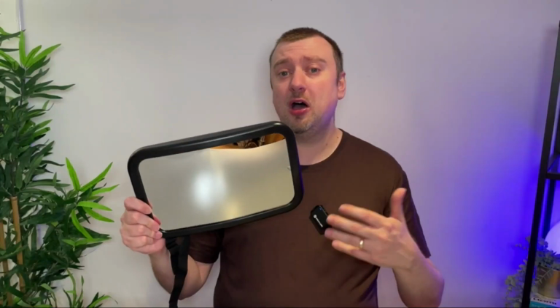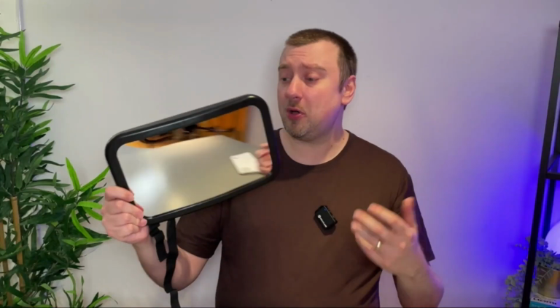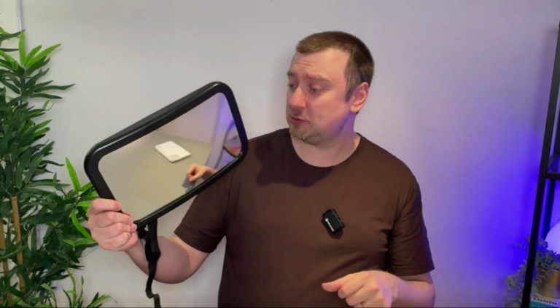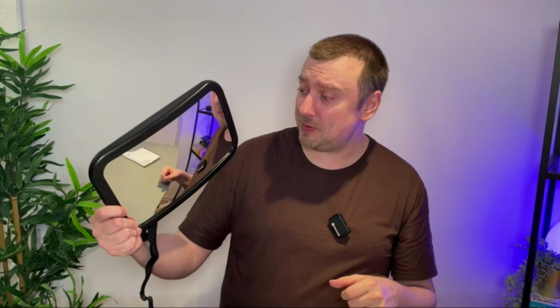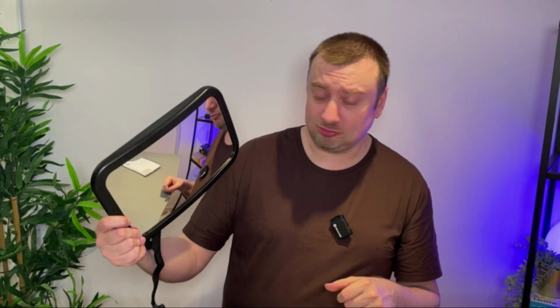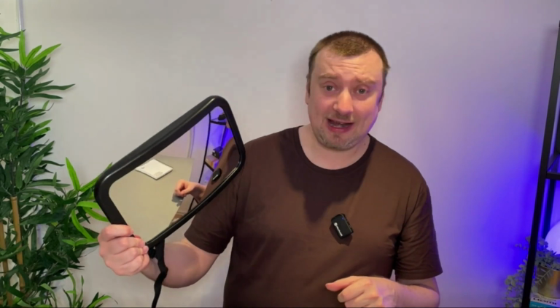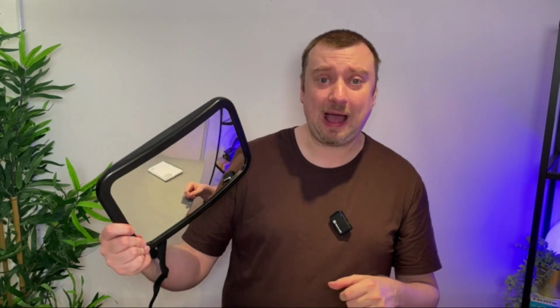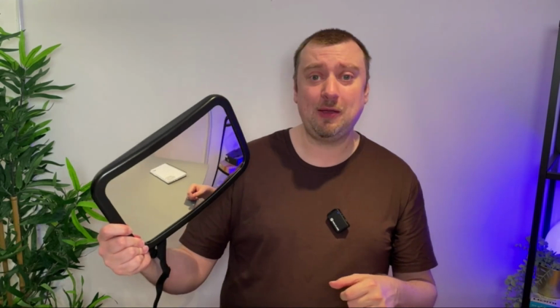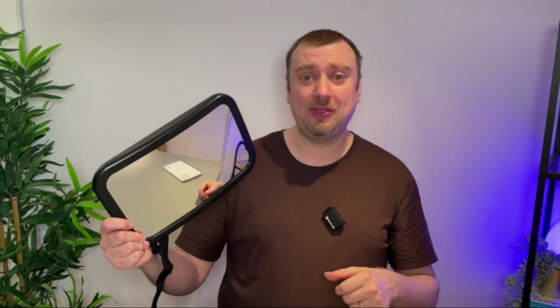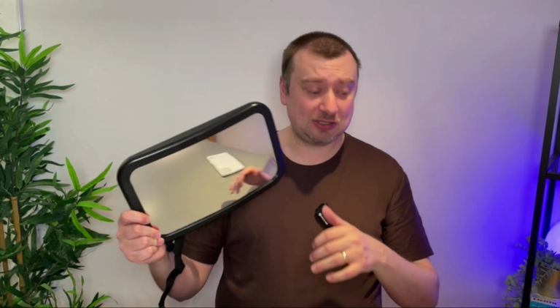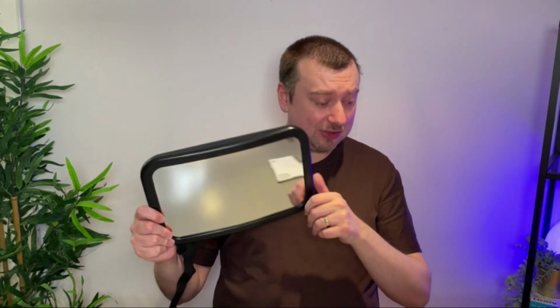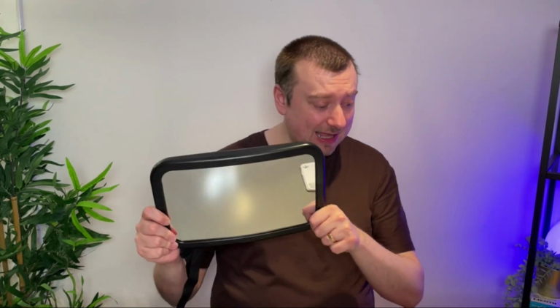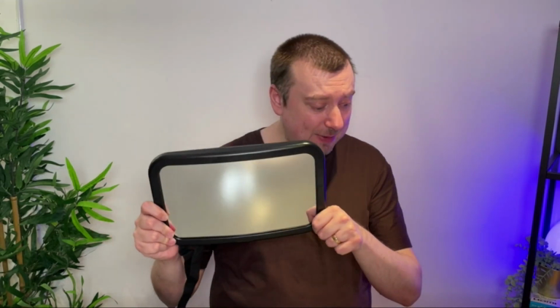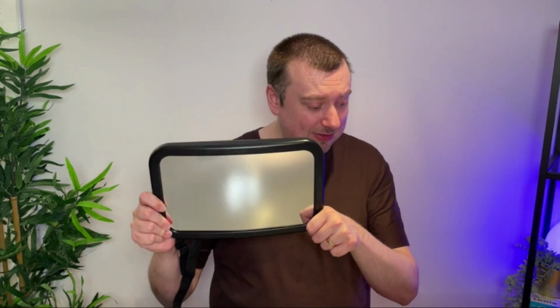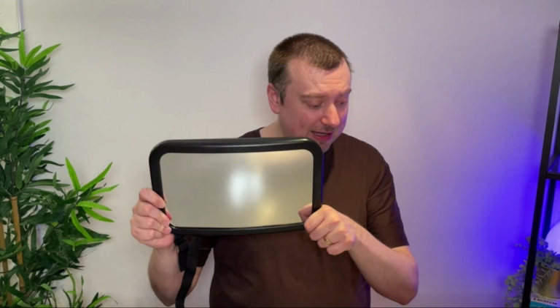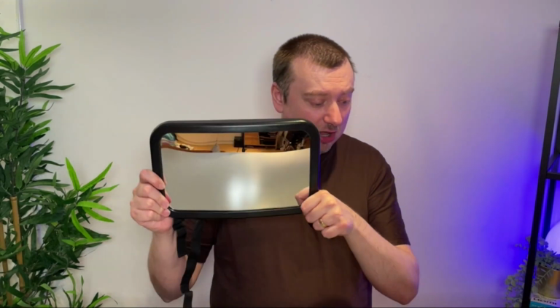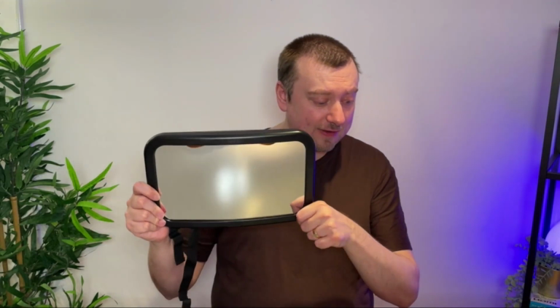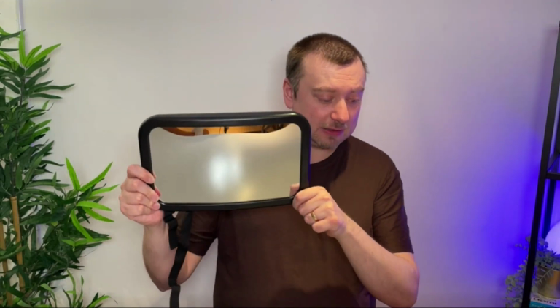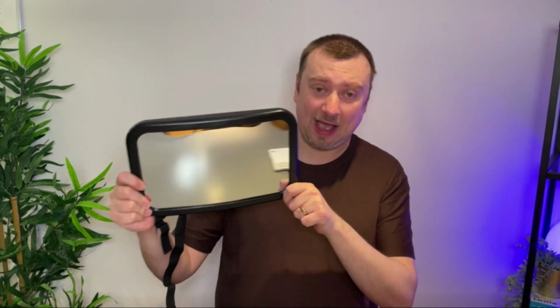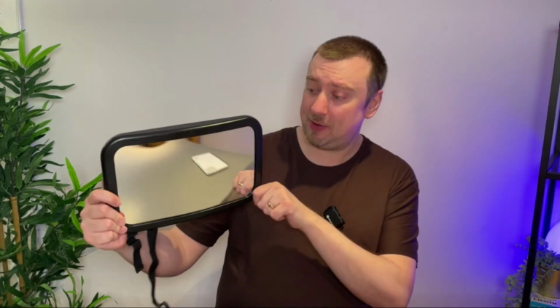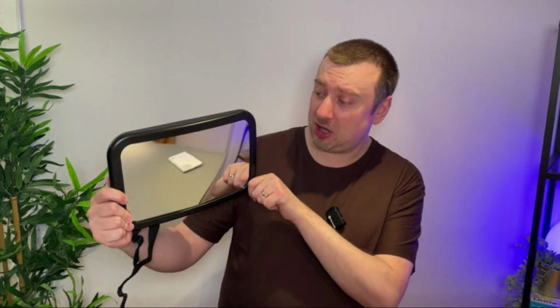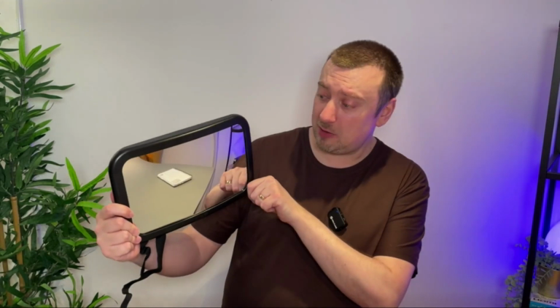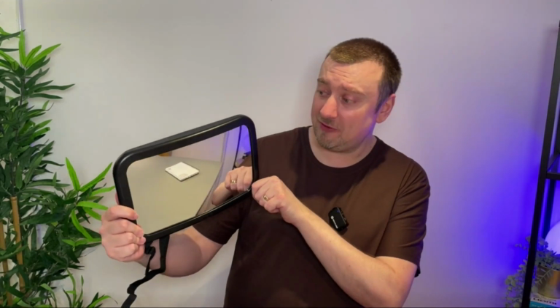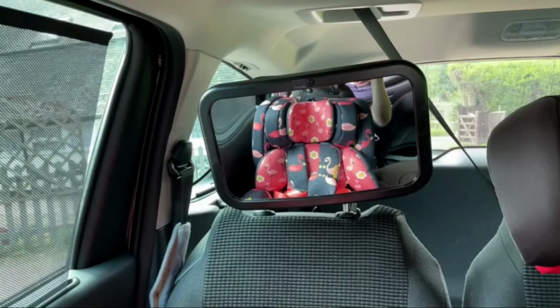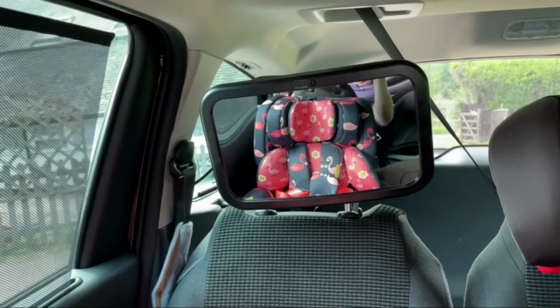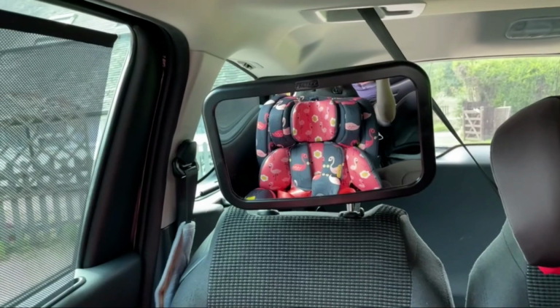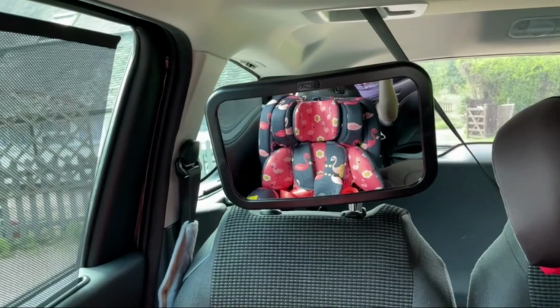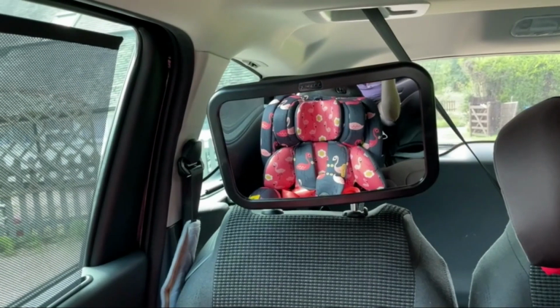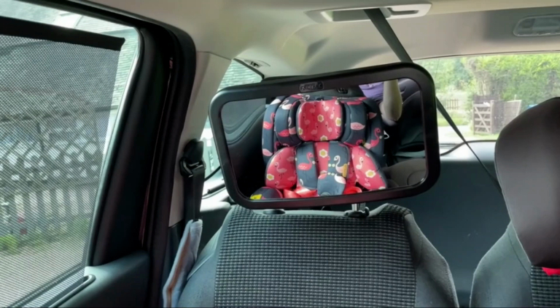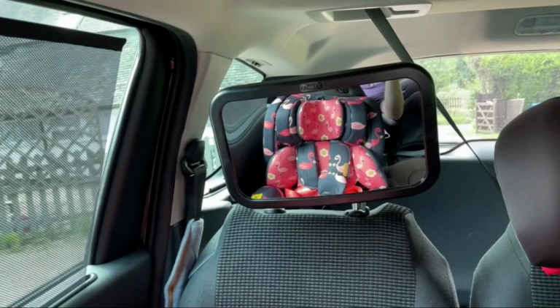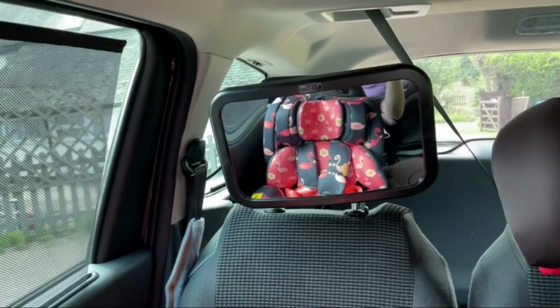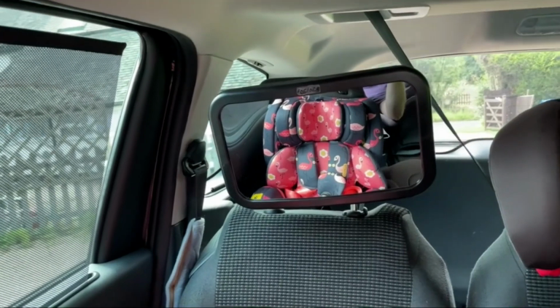Otherwise we've been really happy with it. This has been the Darvix baby car mirror — thanks for watching, I hope the video helped.